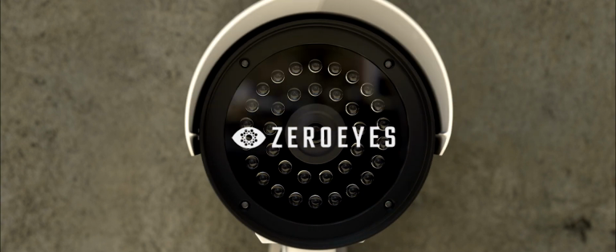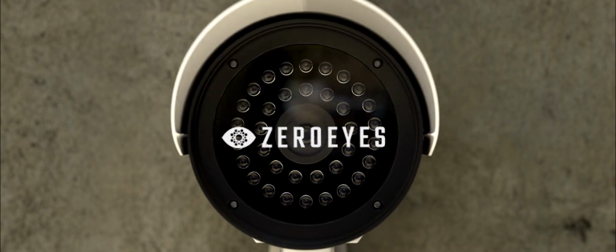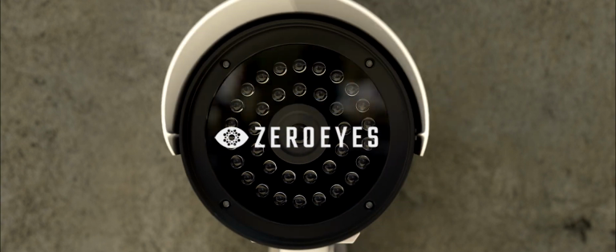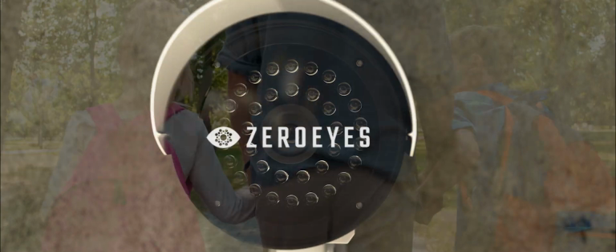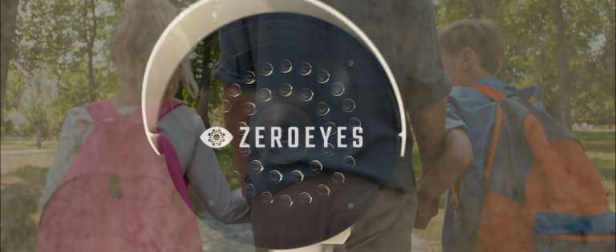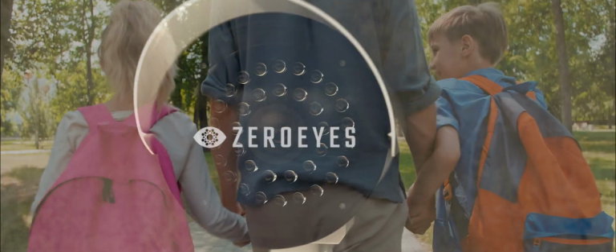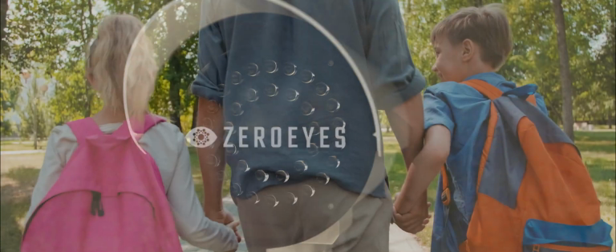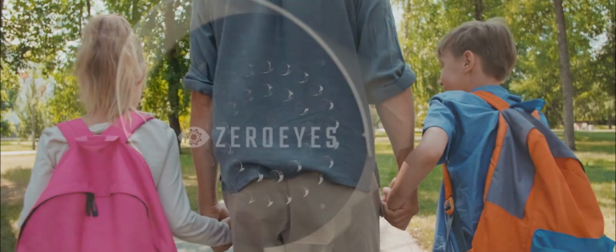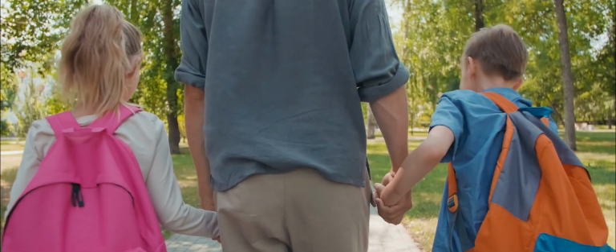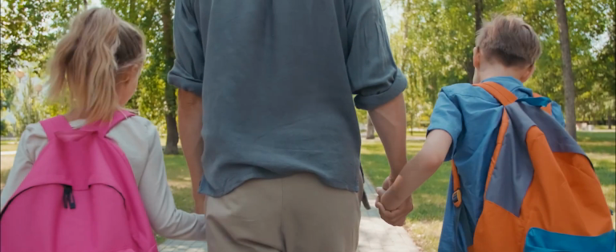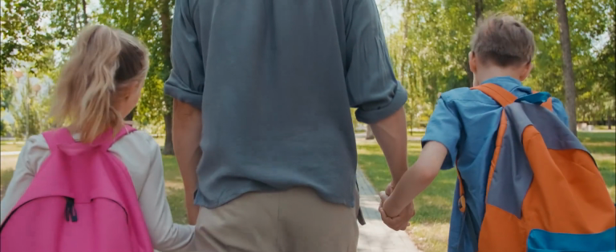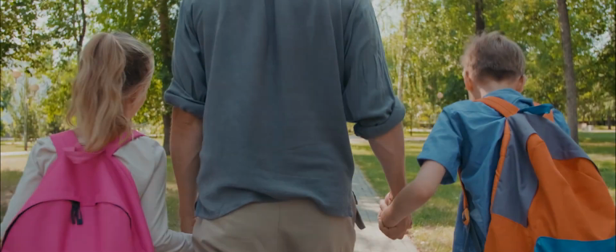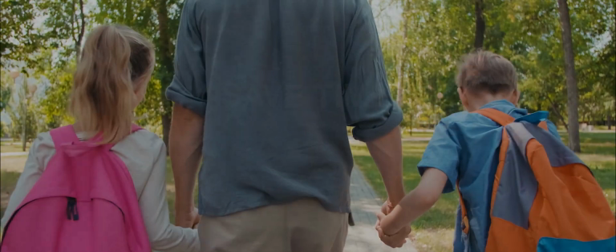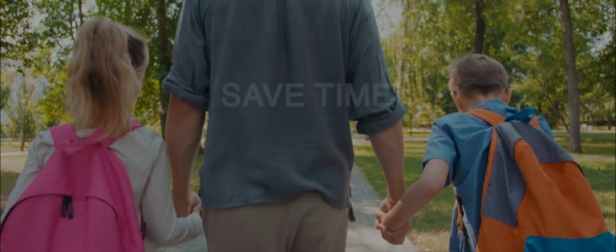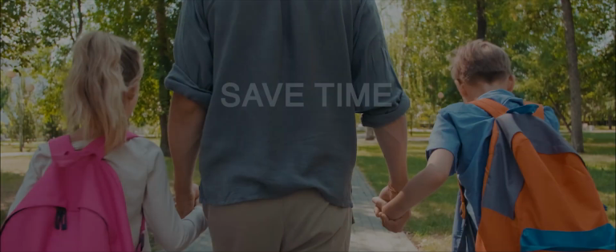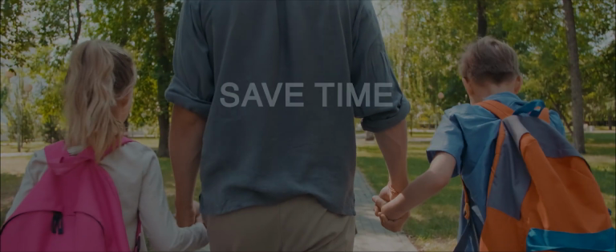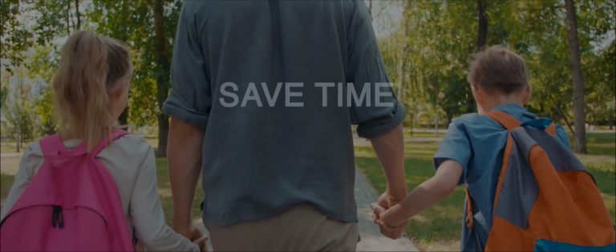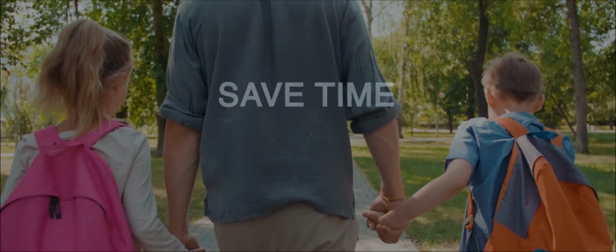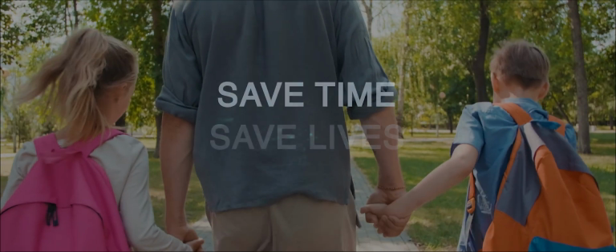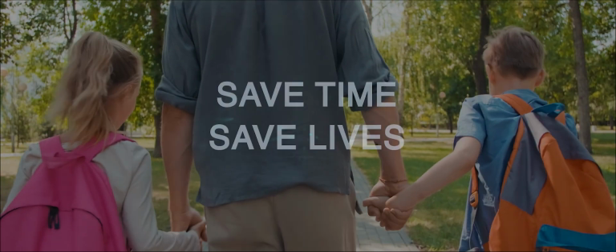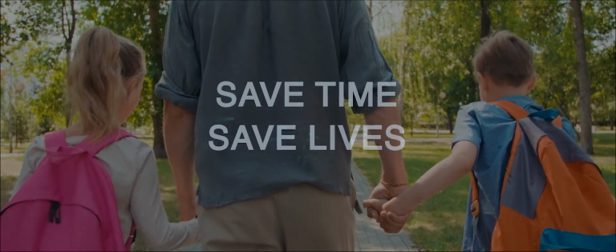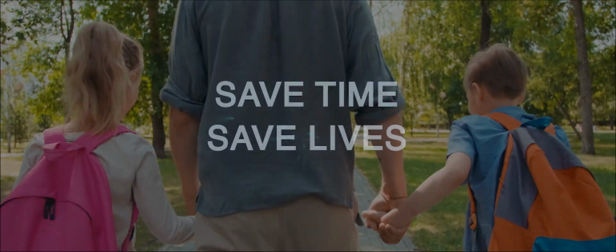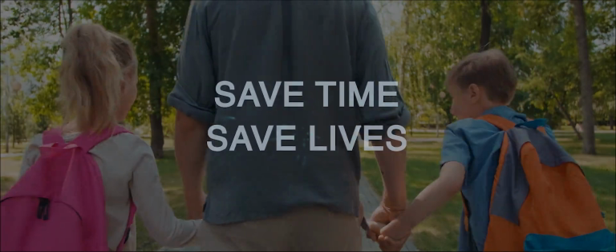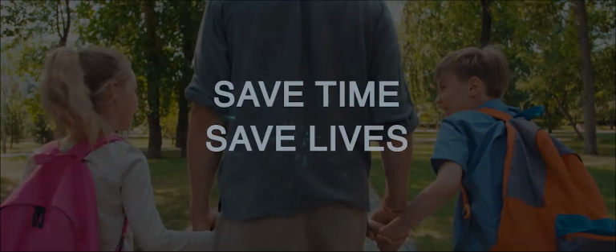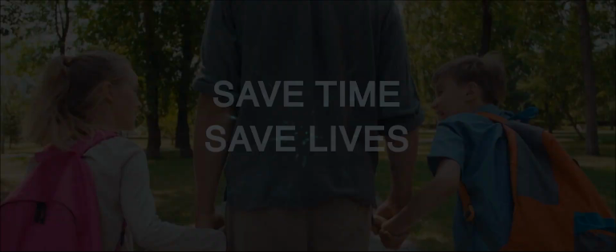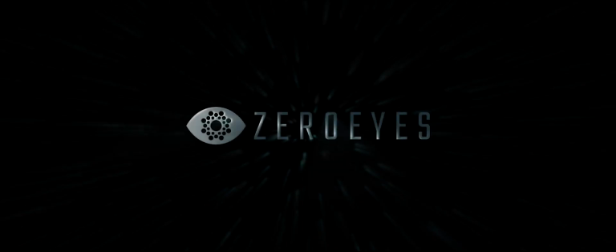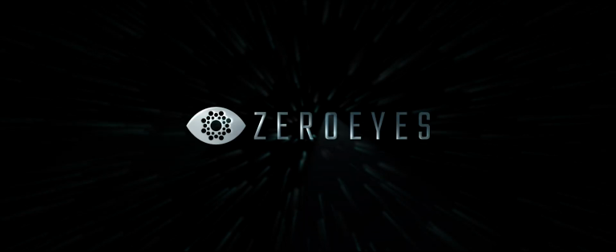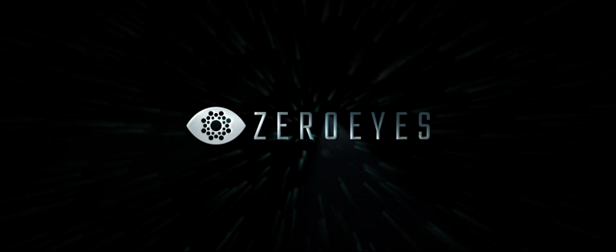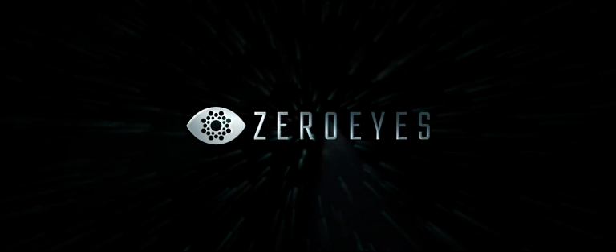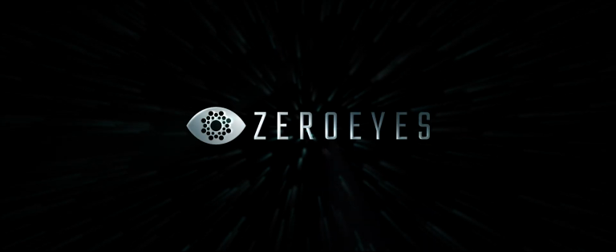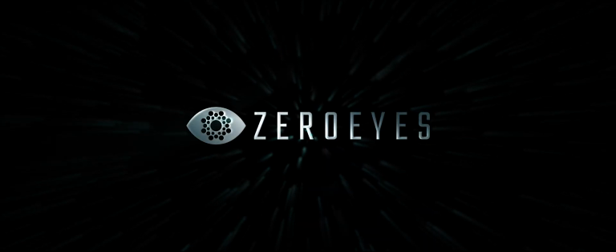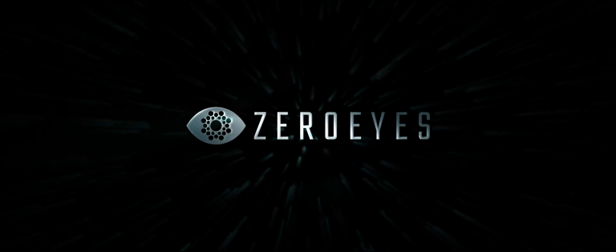ZeroEyes gives you peace of mind. Our mission is to save time and save lives, and we're dedicated to your security.